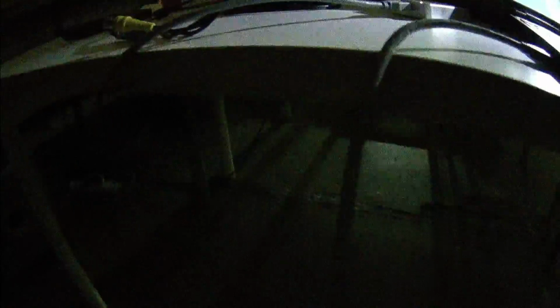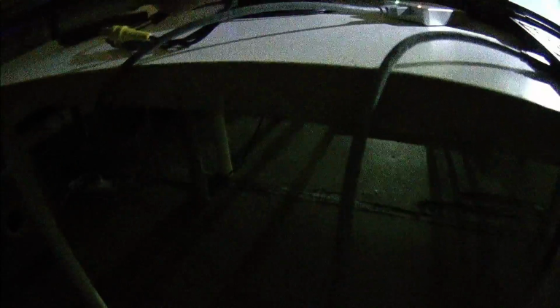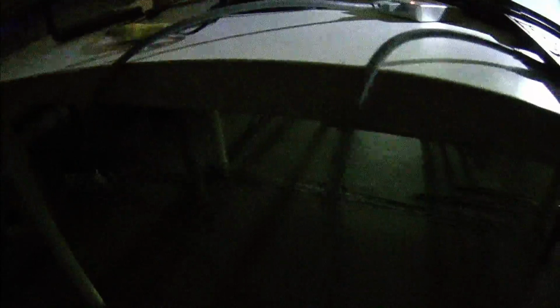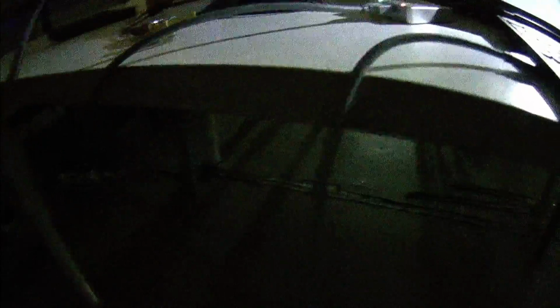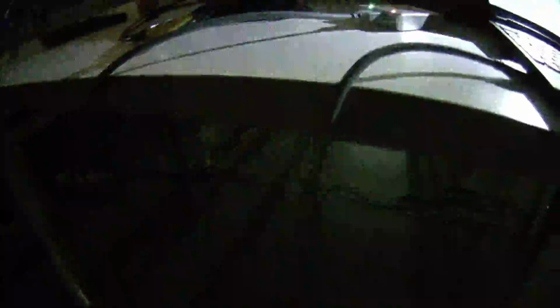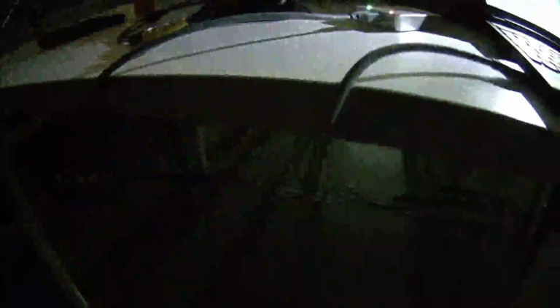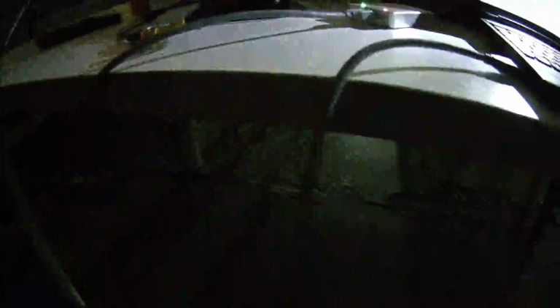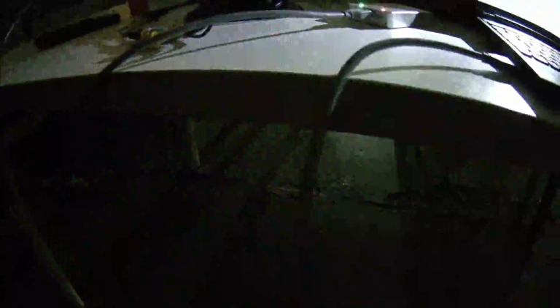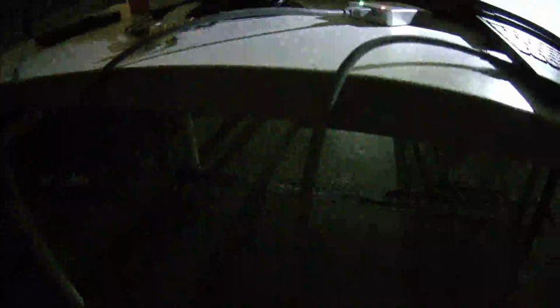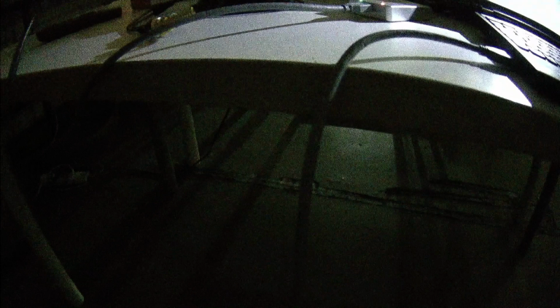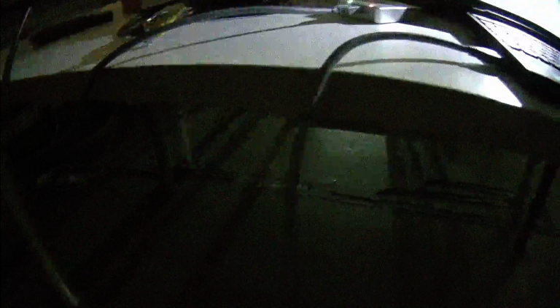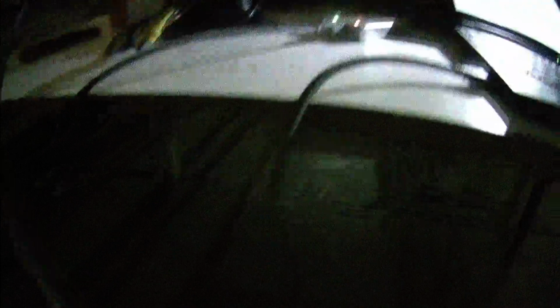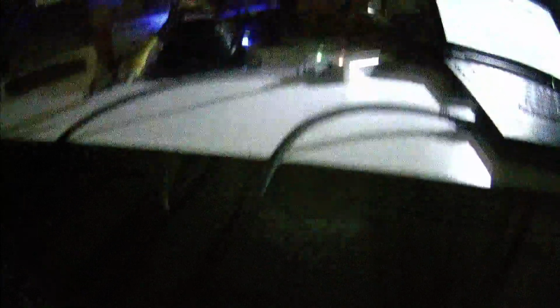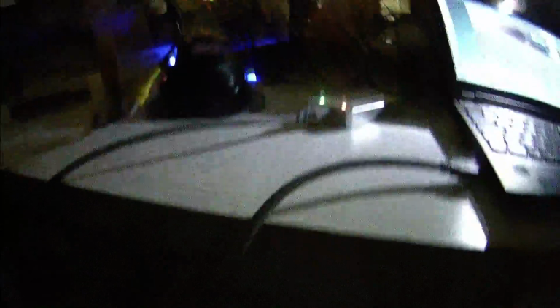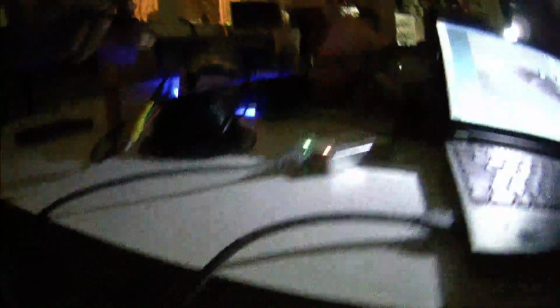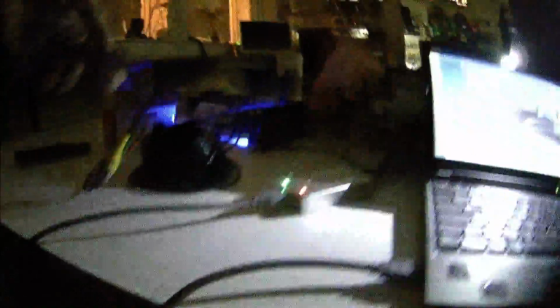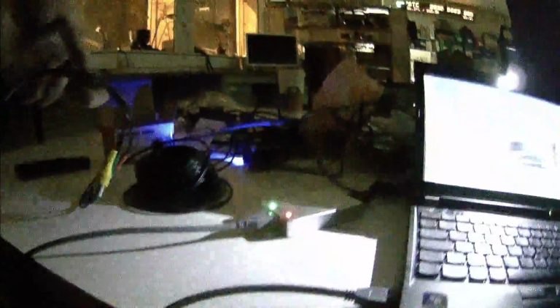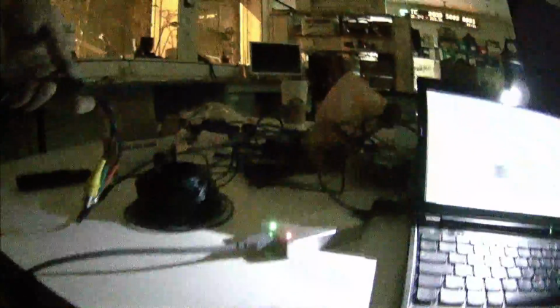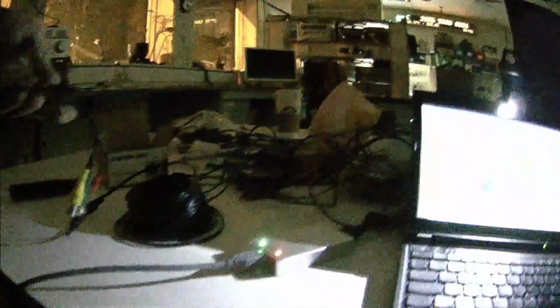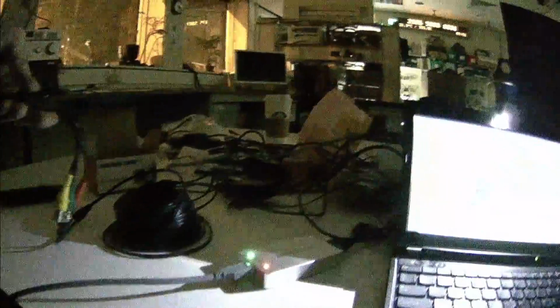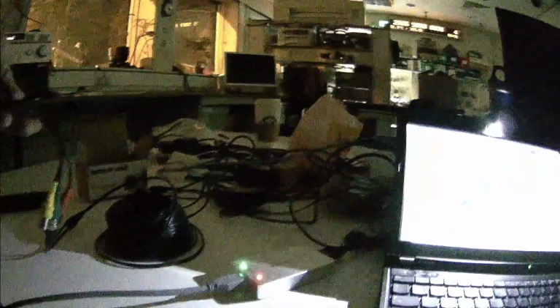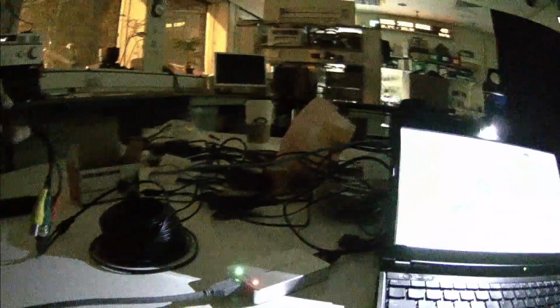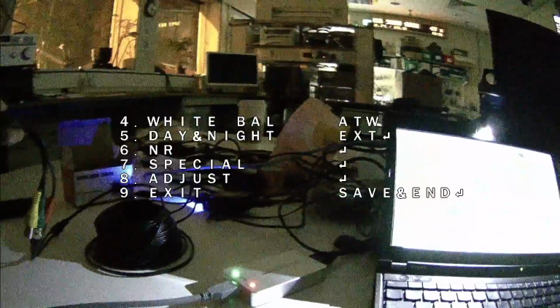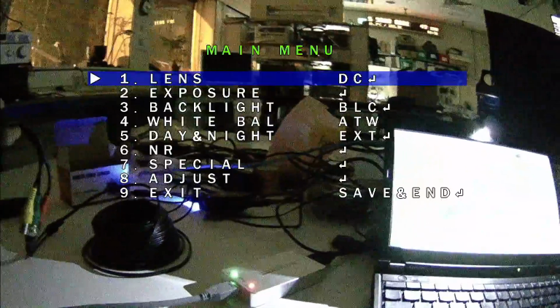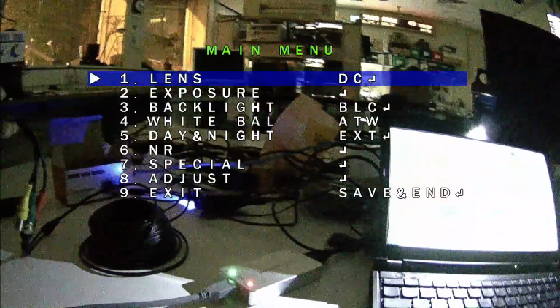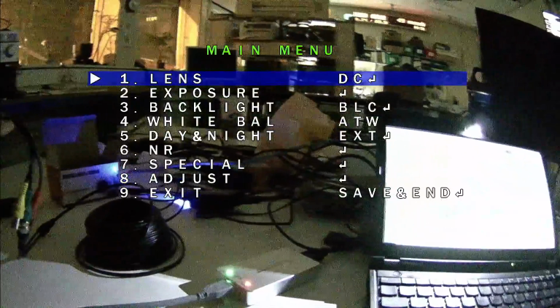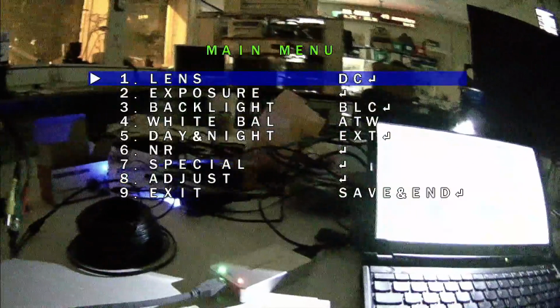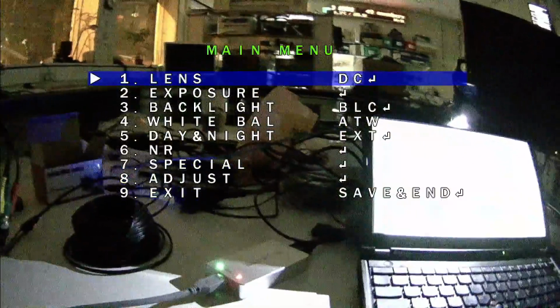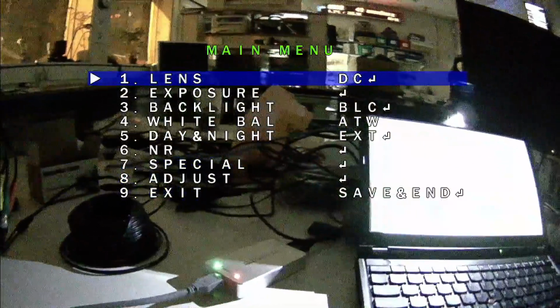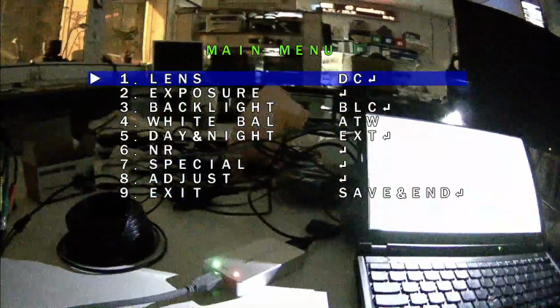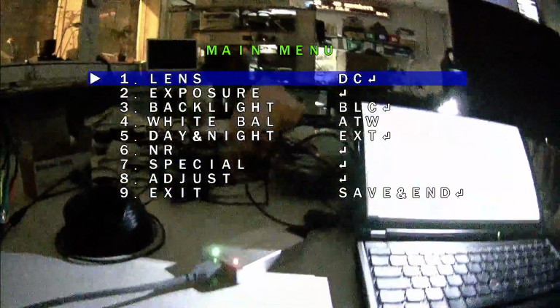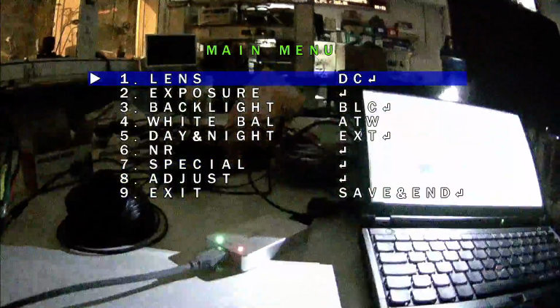It can actually lighten even more, and there's a whole bunch of settings that can be adjusted.